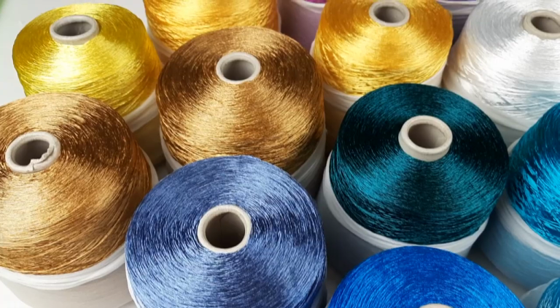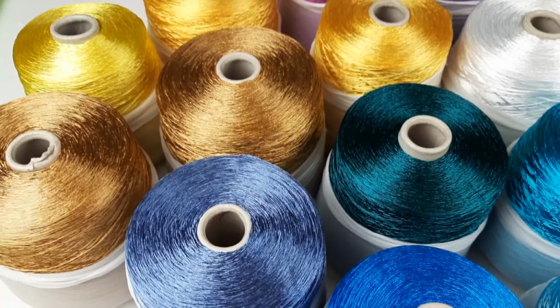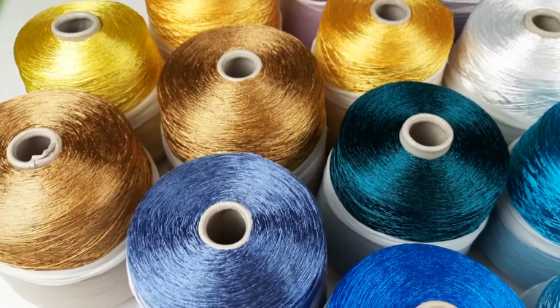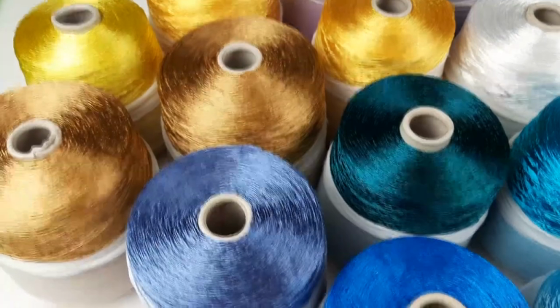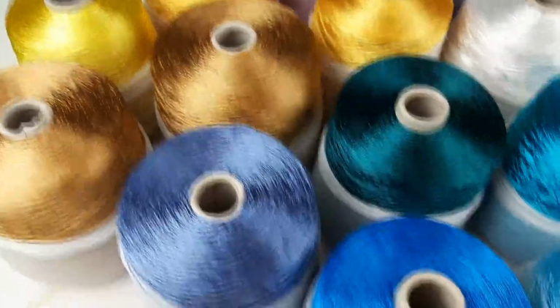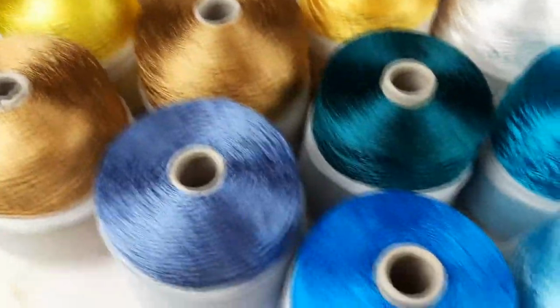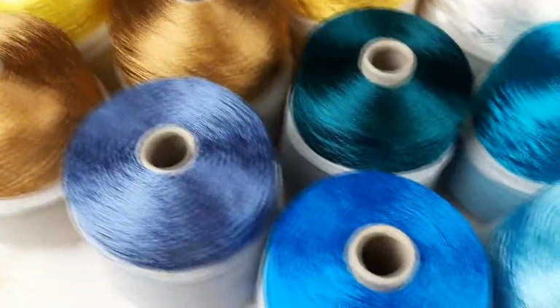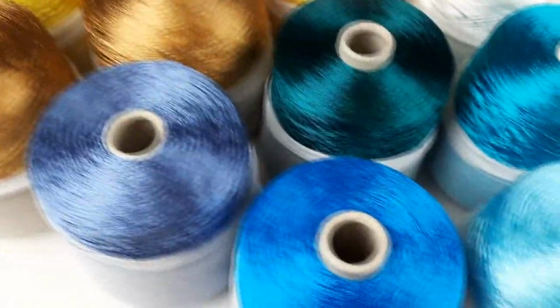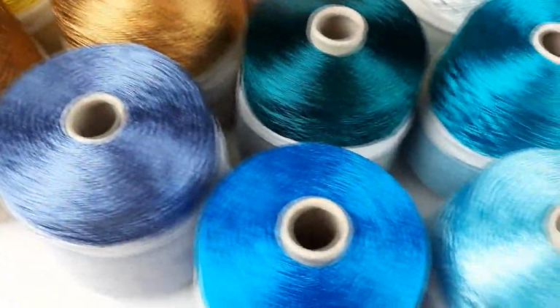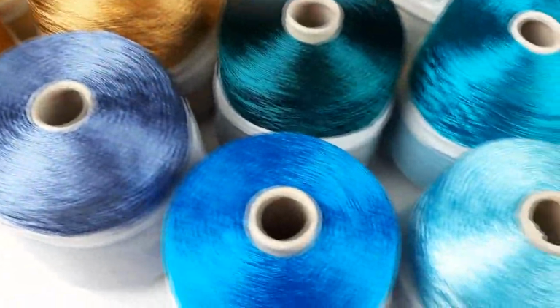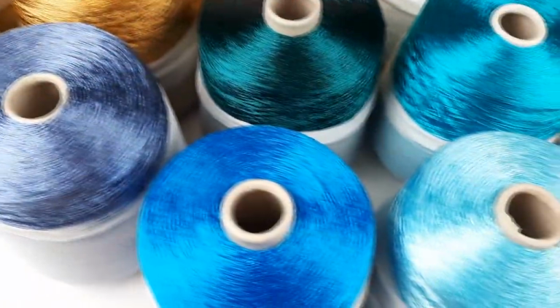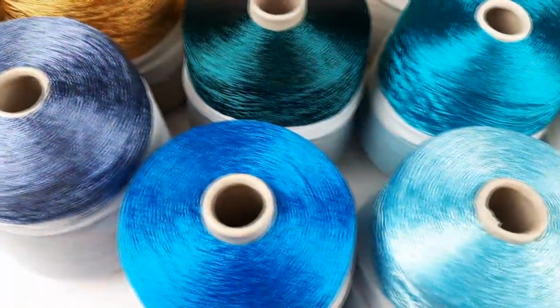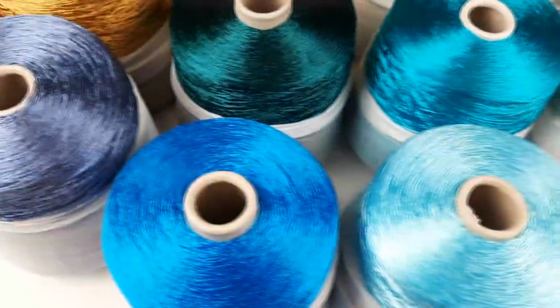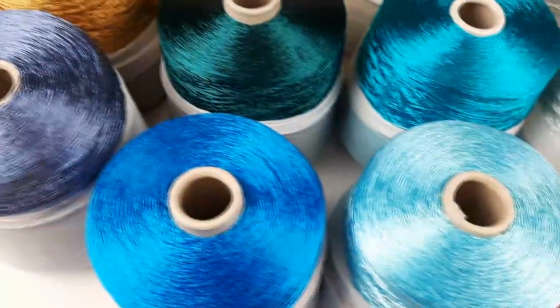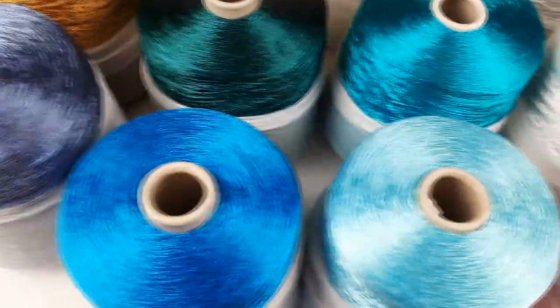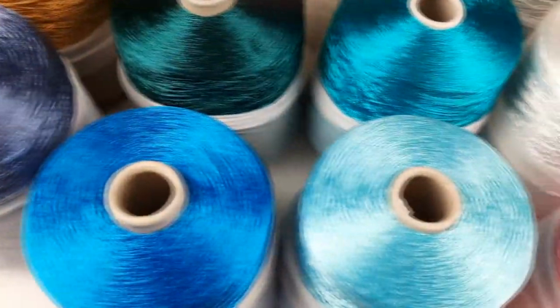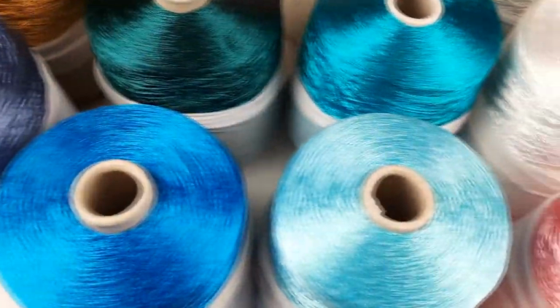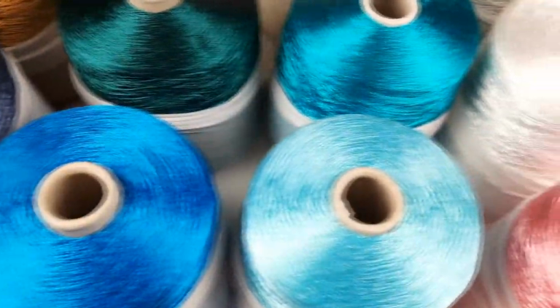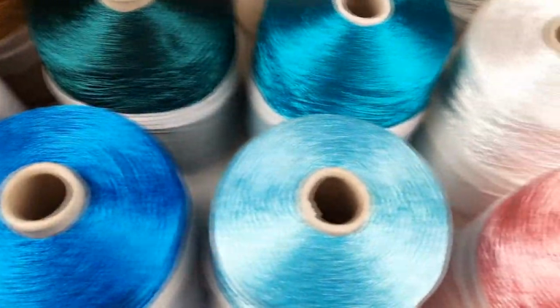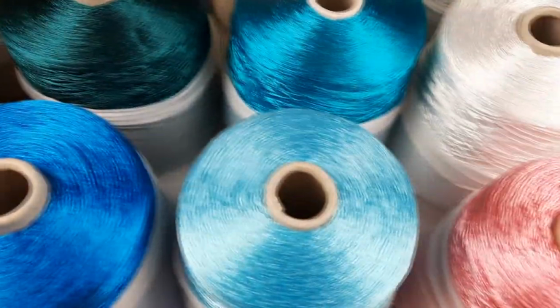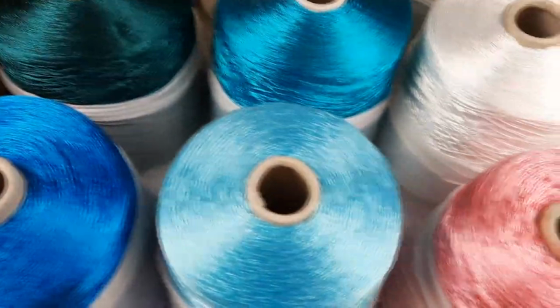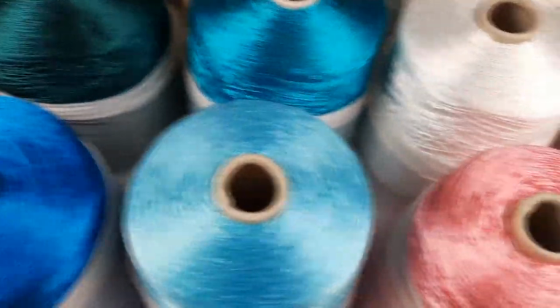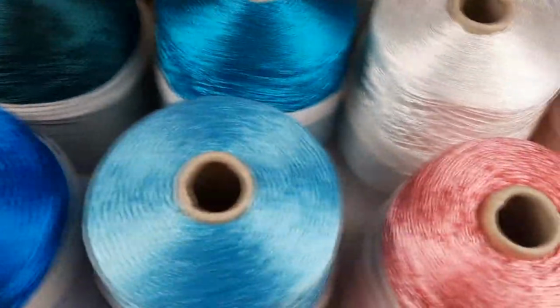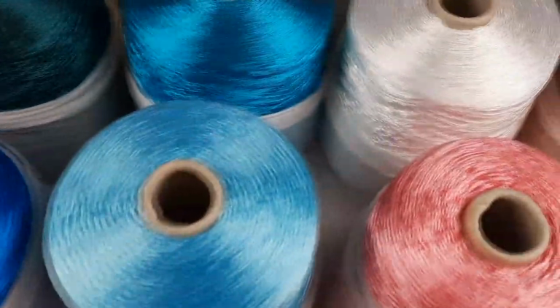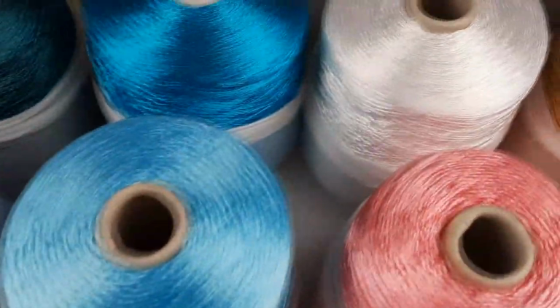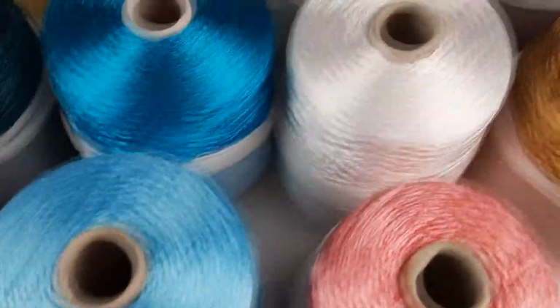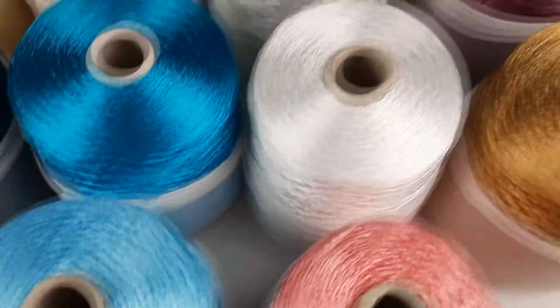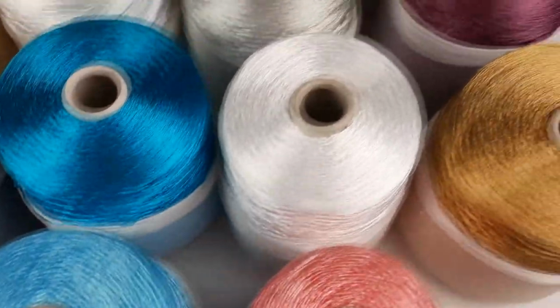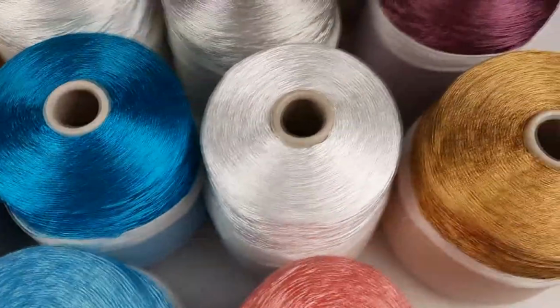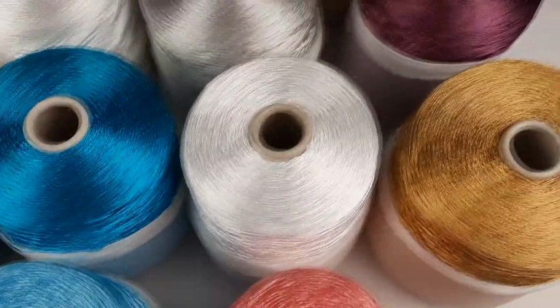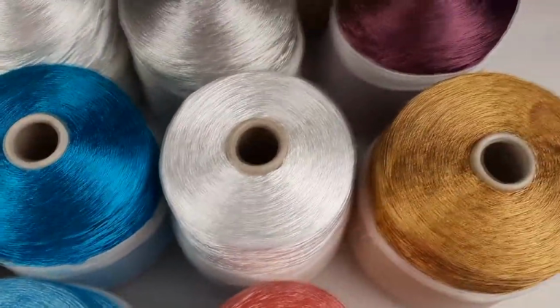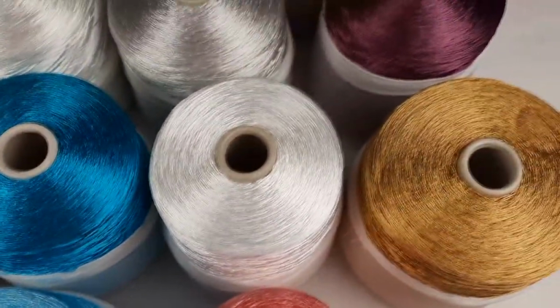Hello, my friends! I want to show you beautiful threads Filati. These all colors are just awesome.